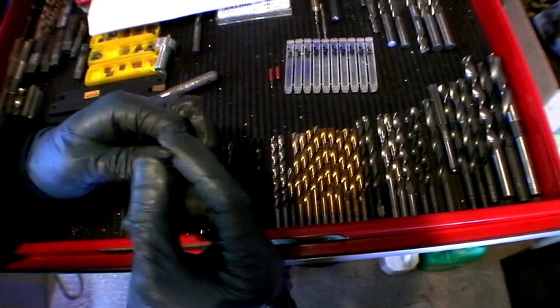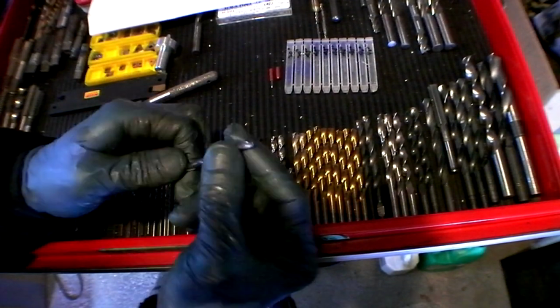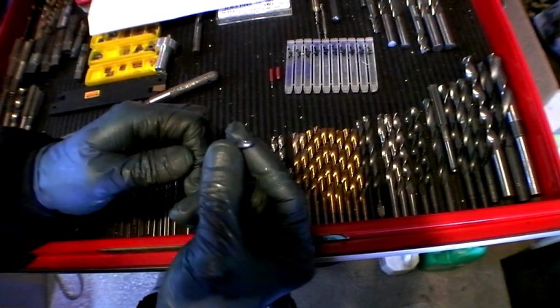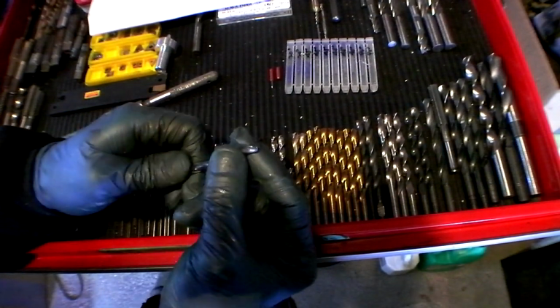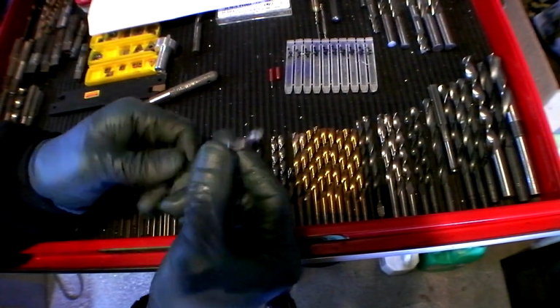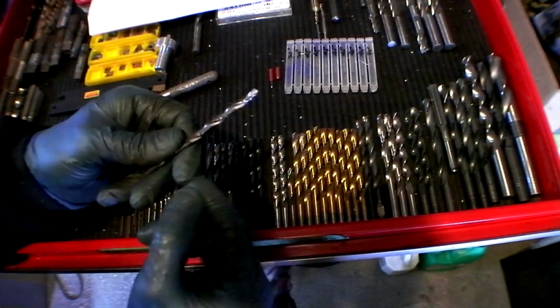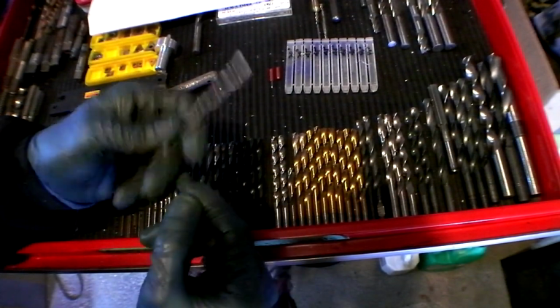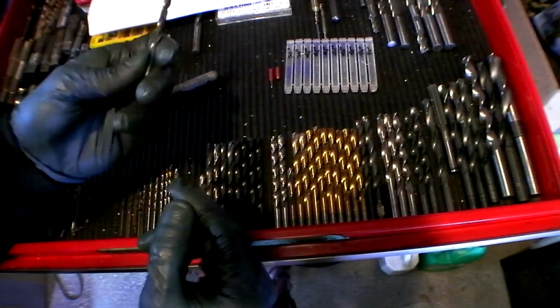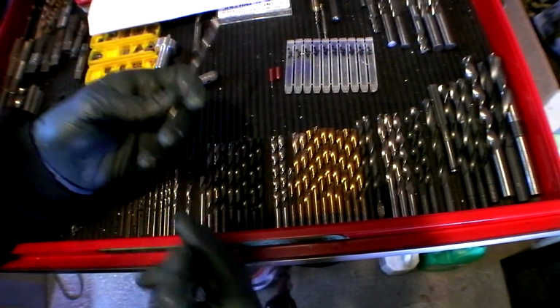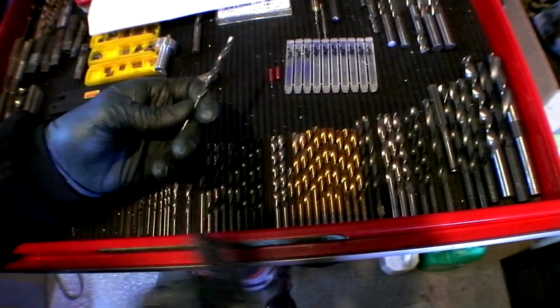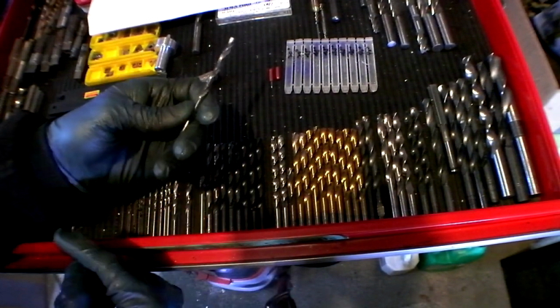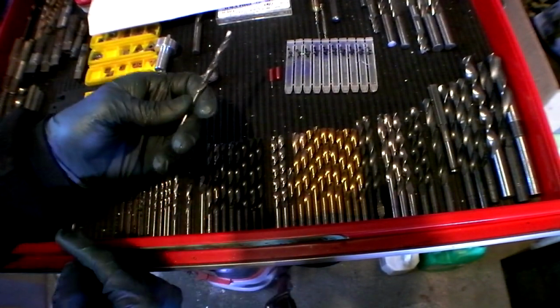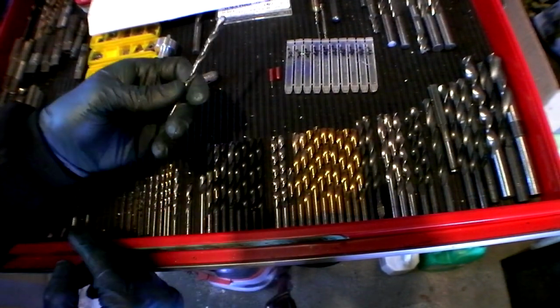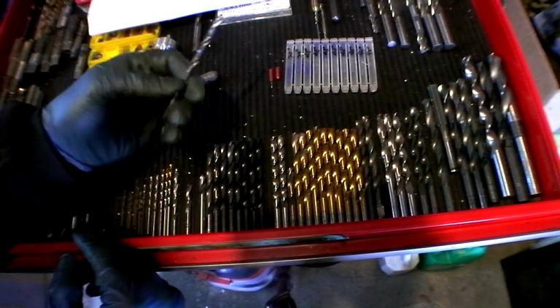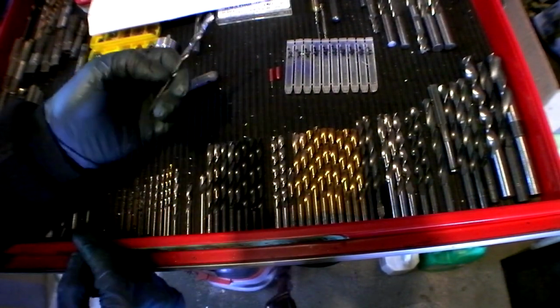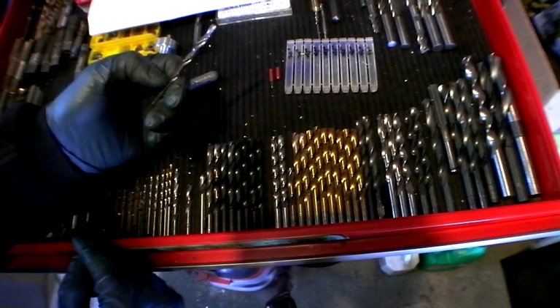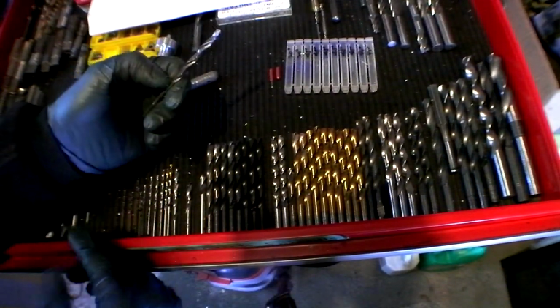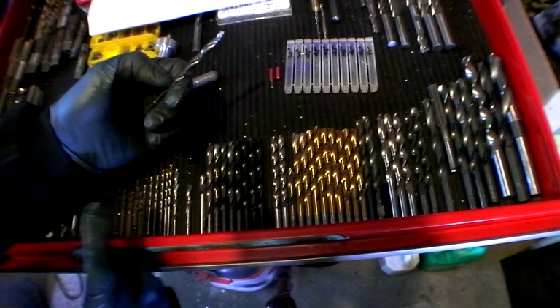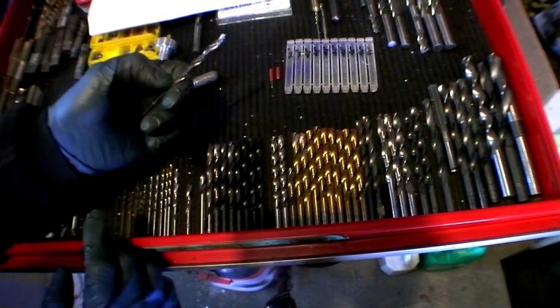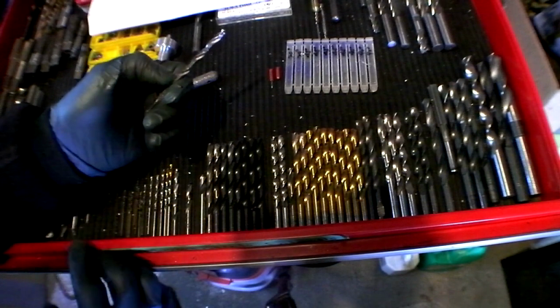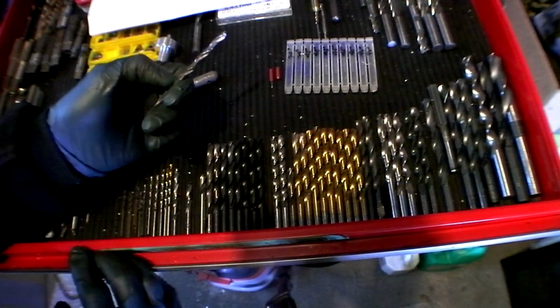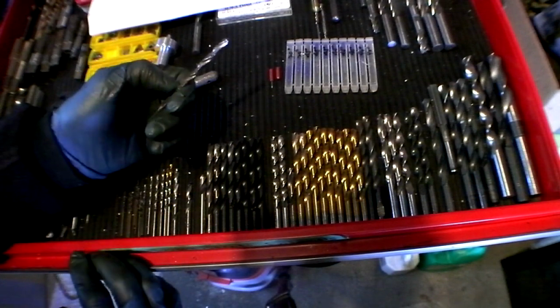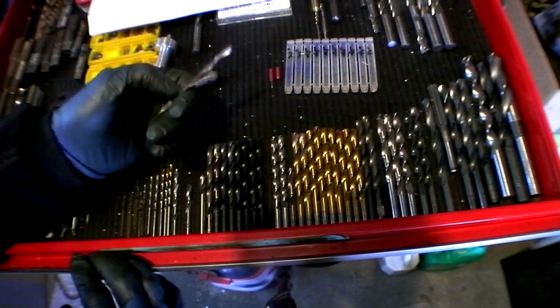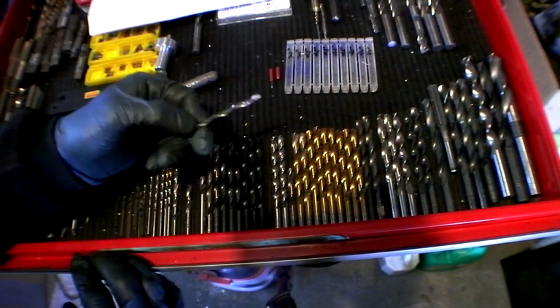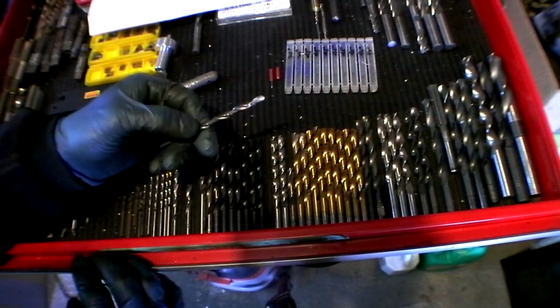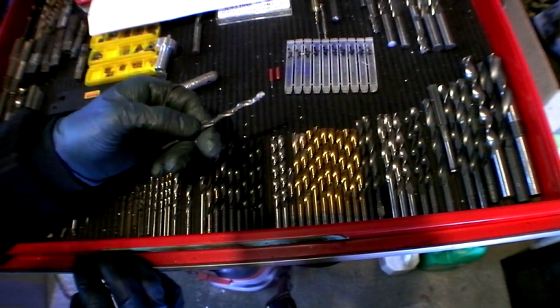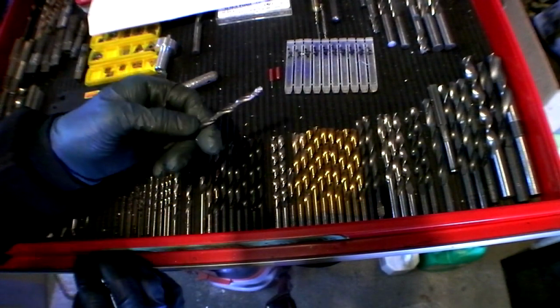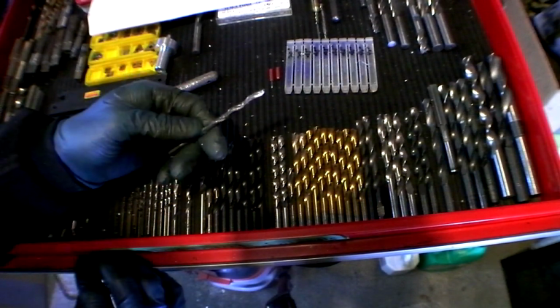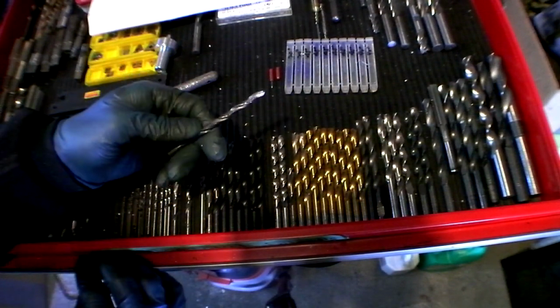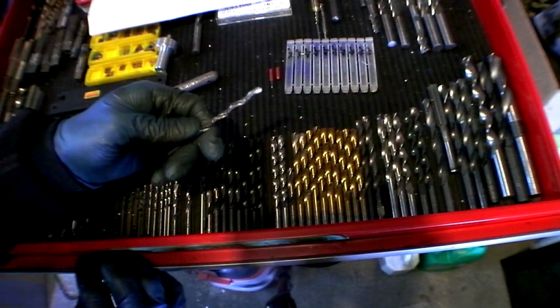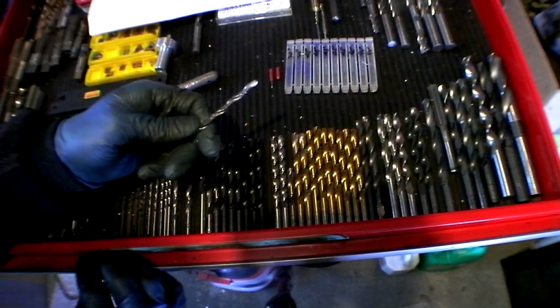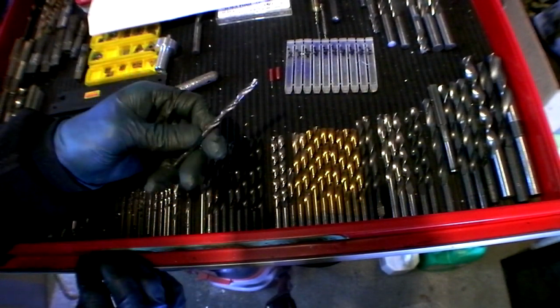This is a dull drill bit. I tried a second drill bit and it was also kind of dull, but less dull, and it stalled up just as easily.